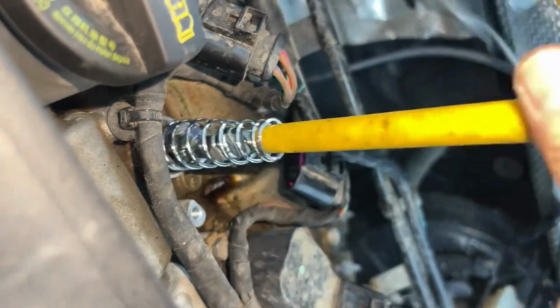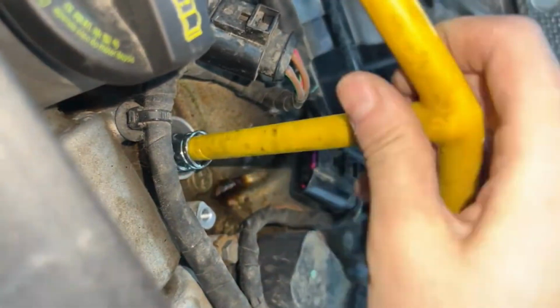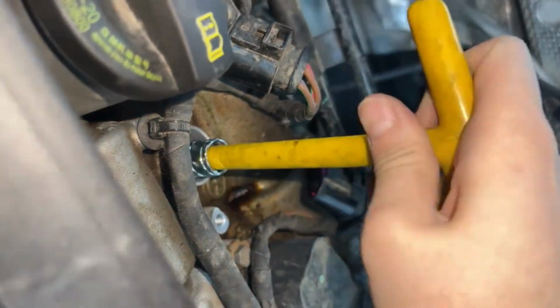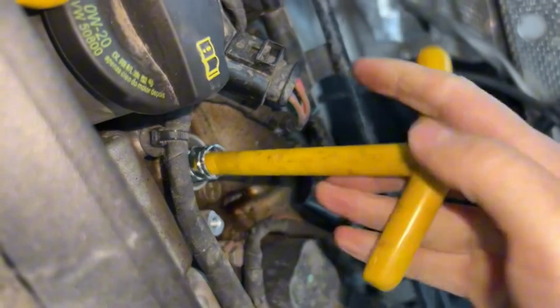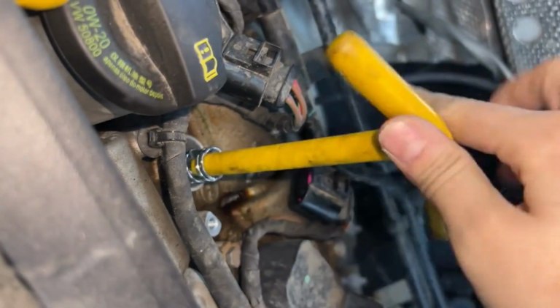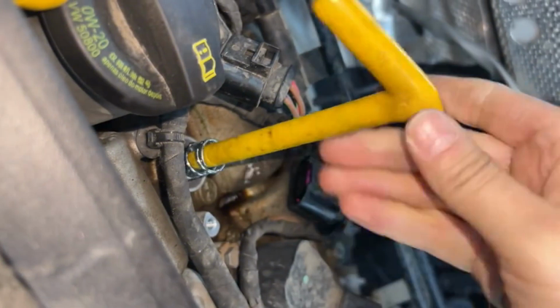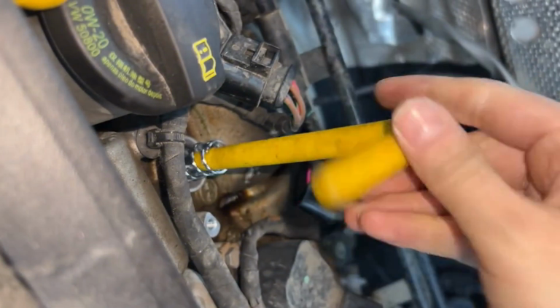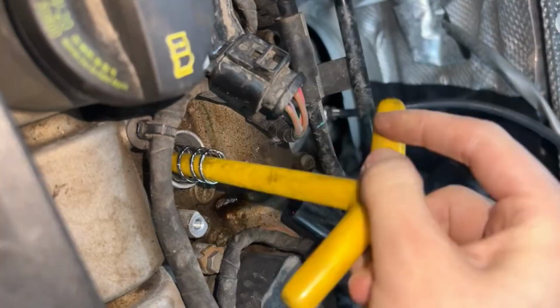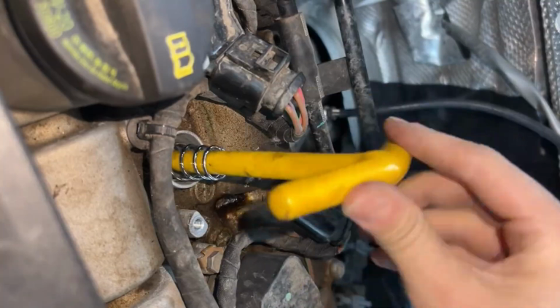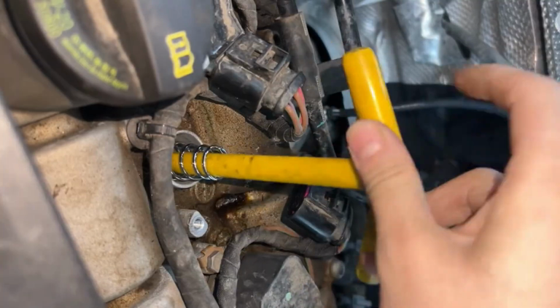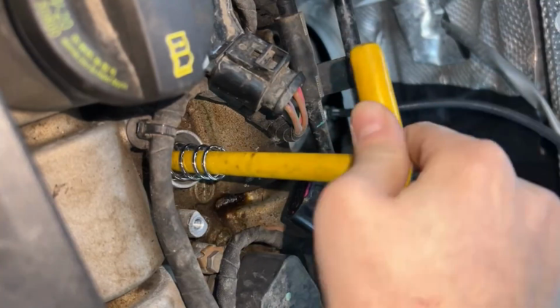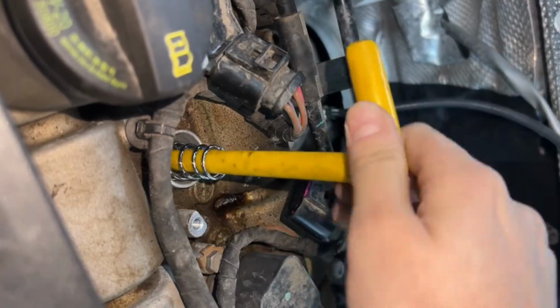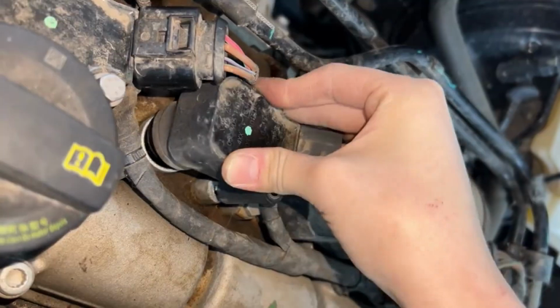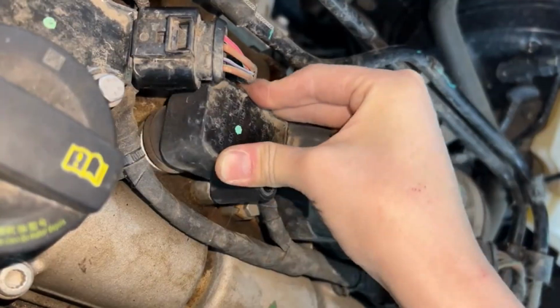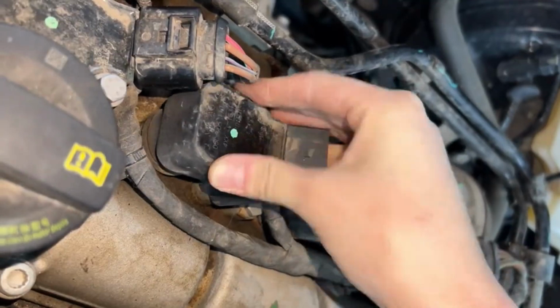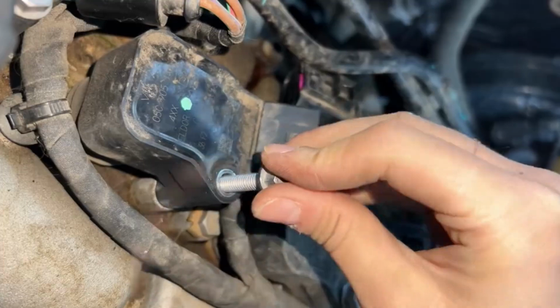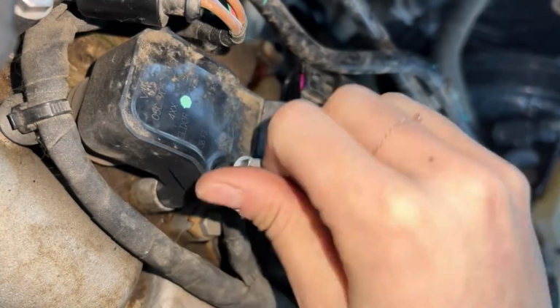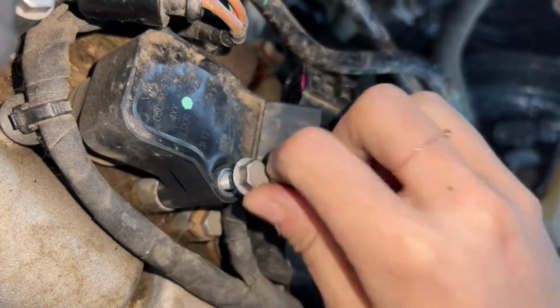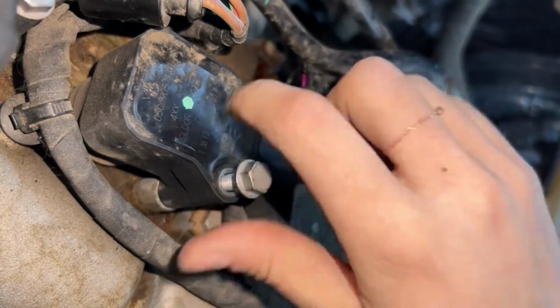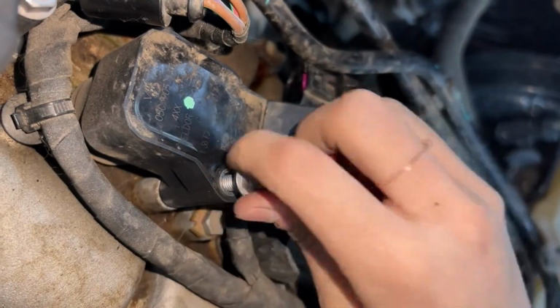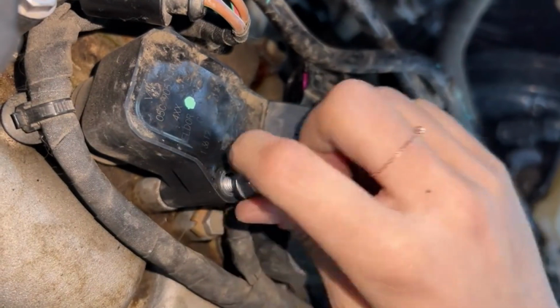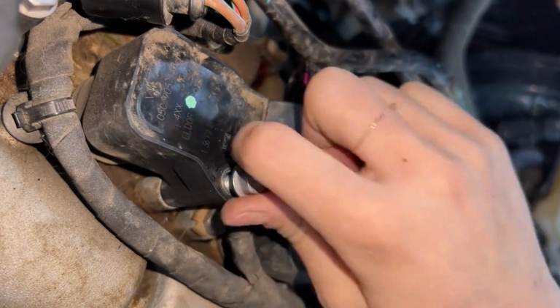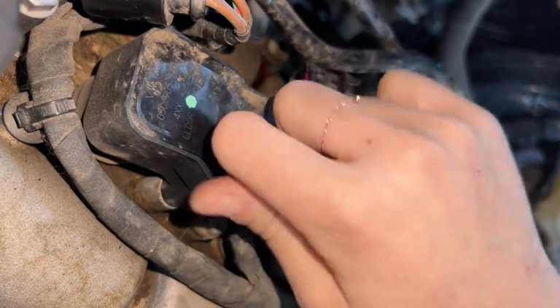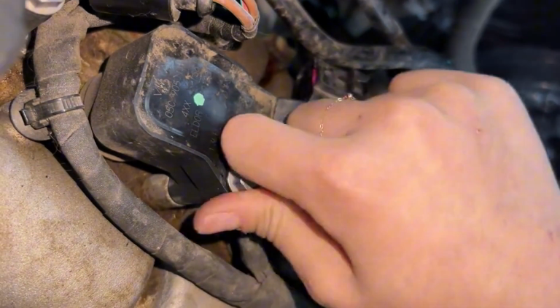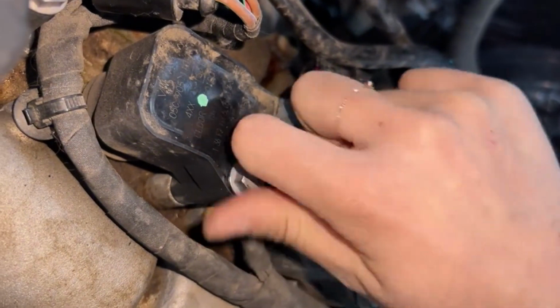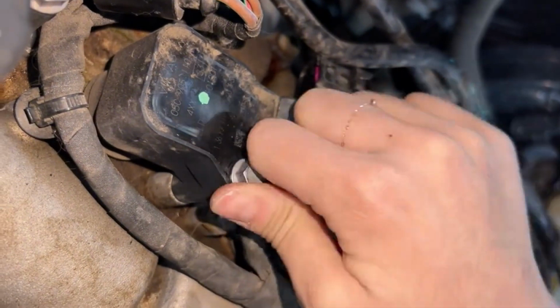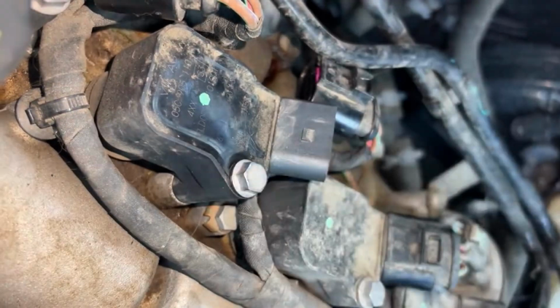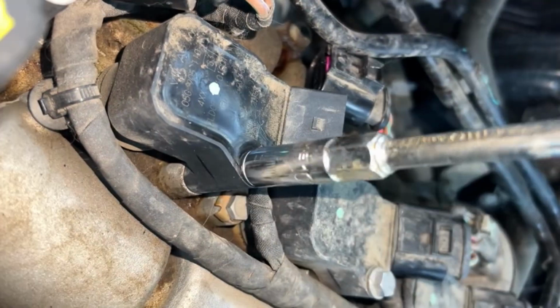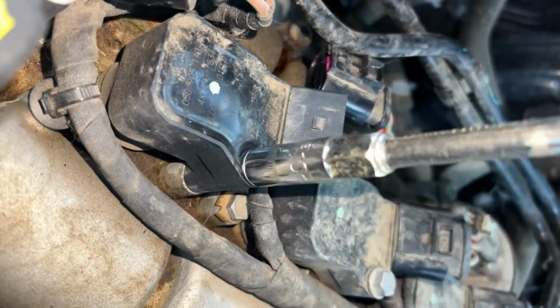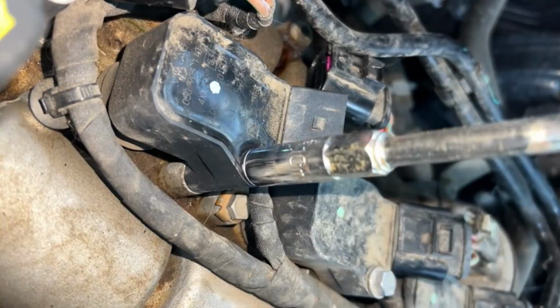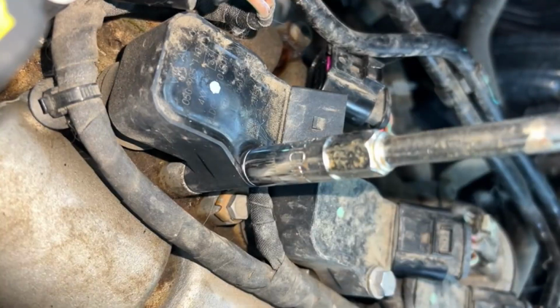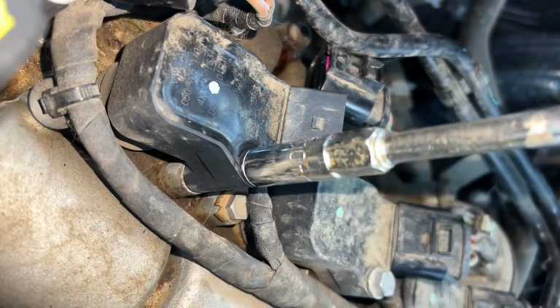The real culprit? Coil packs. If they're failing, your engine won't be firing on all cylinders — literally.